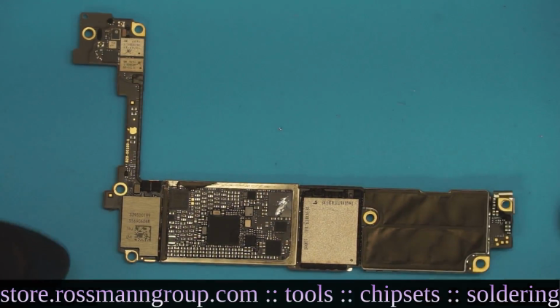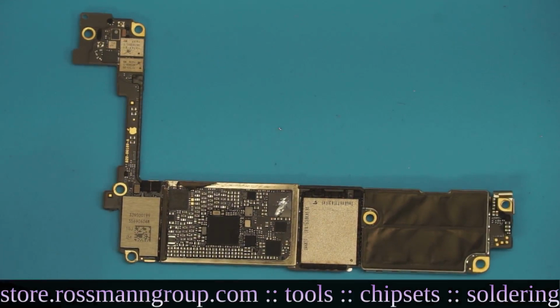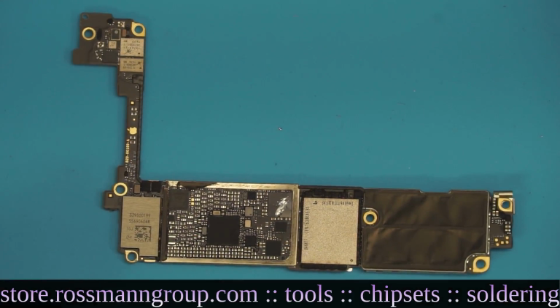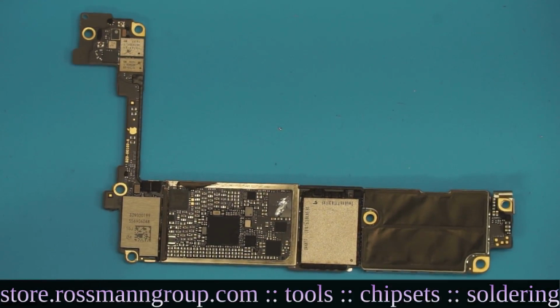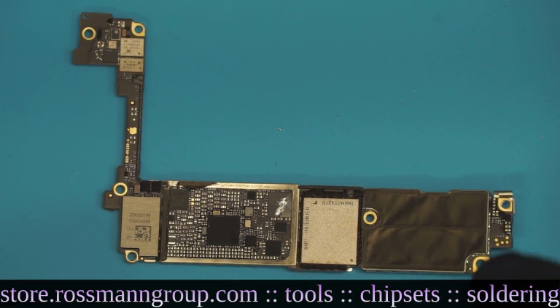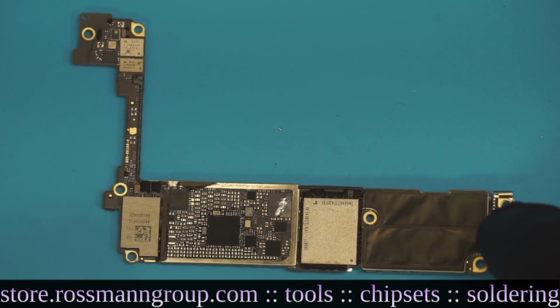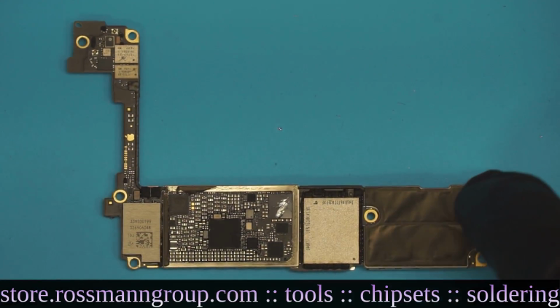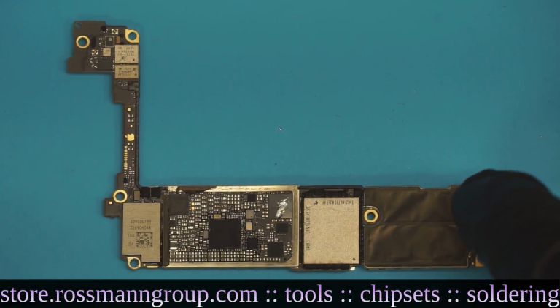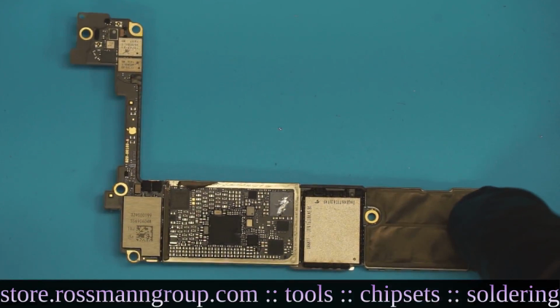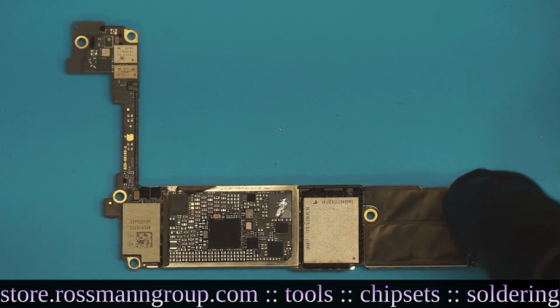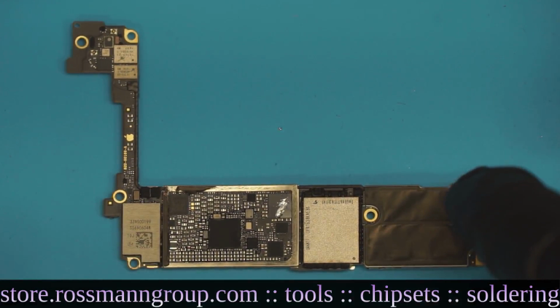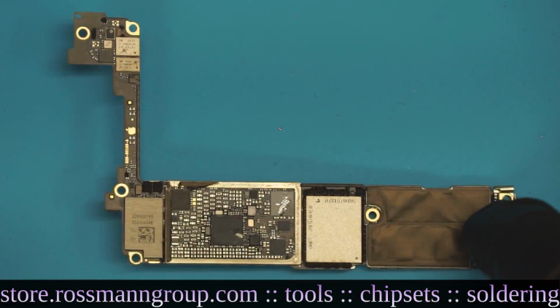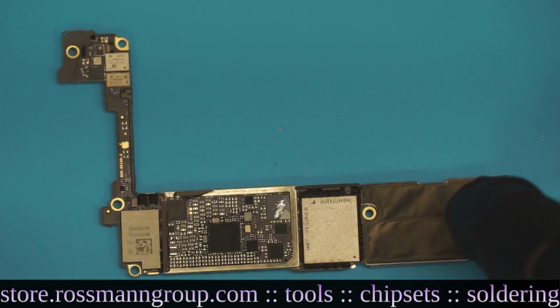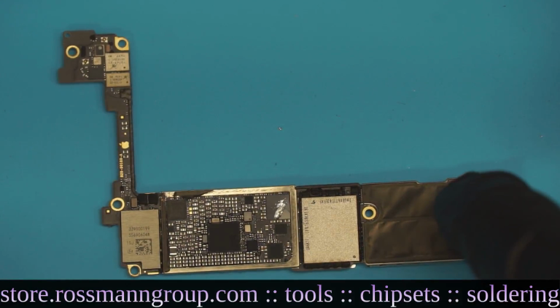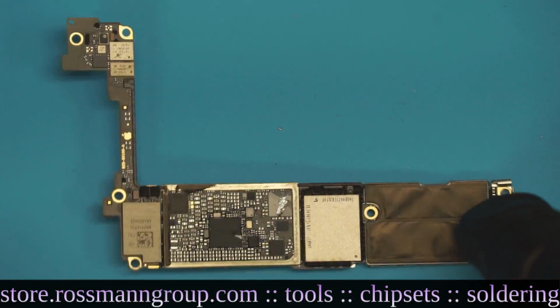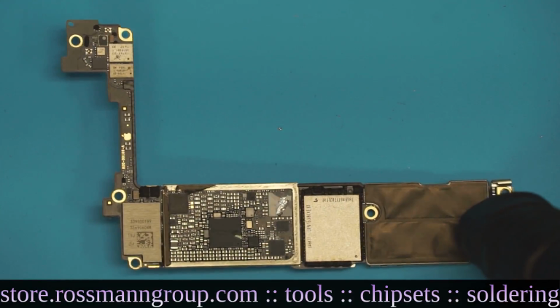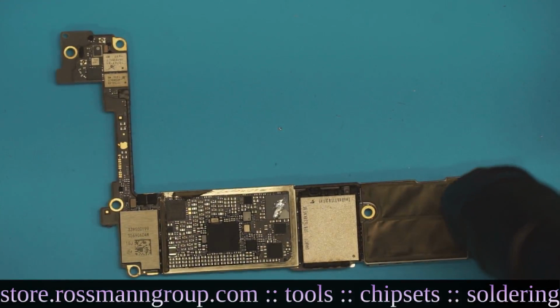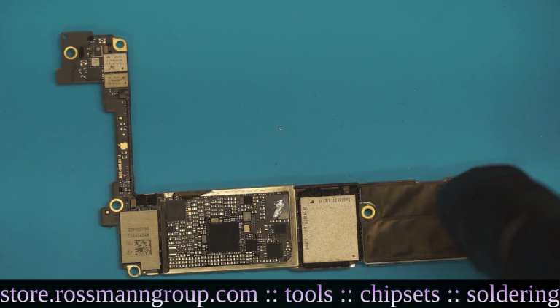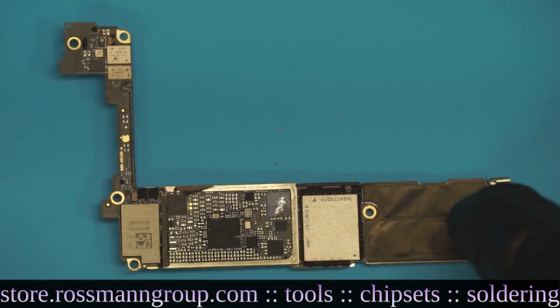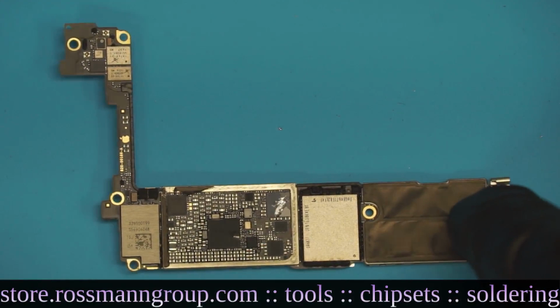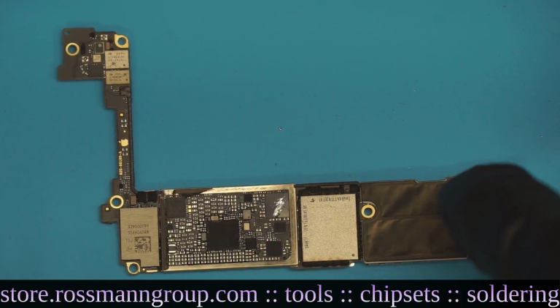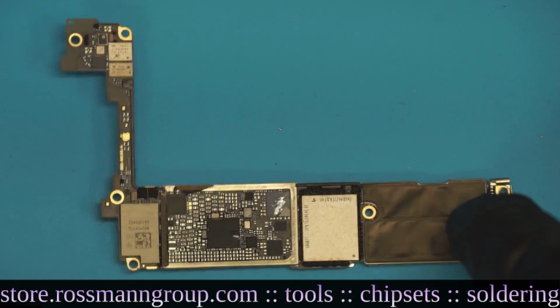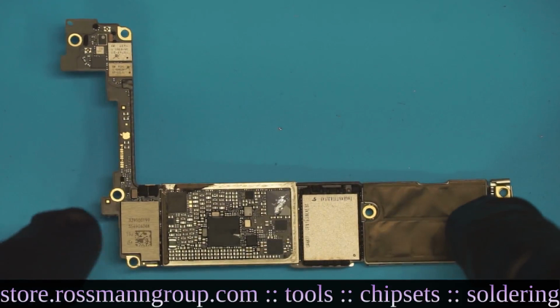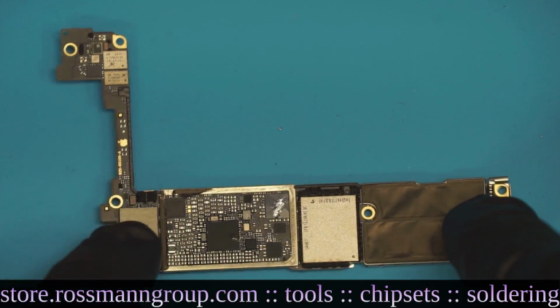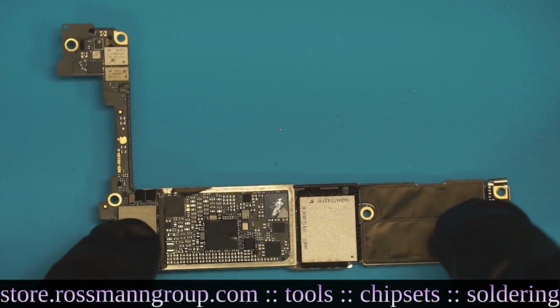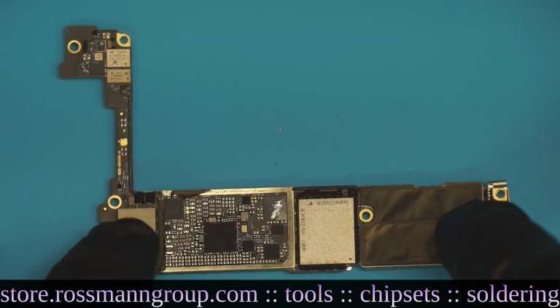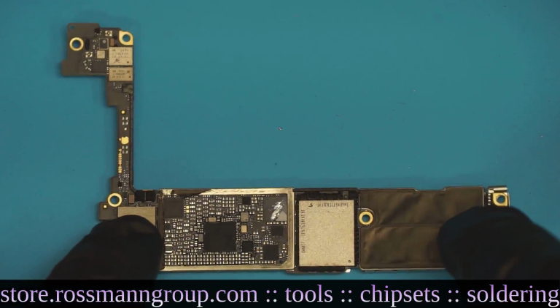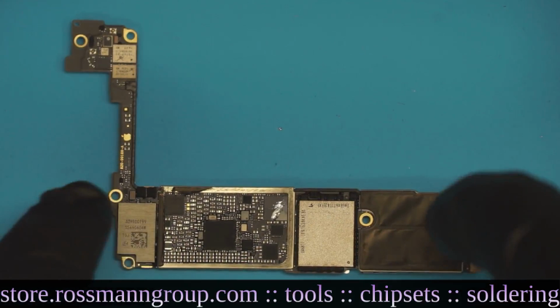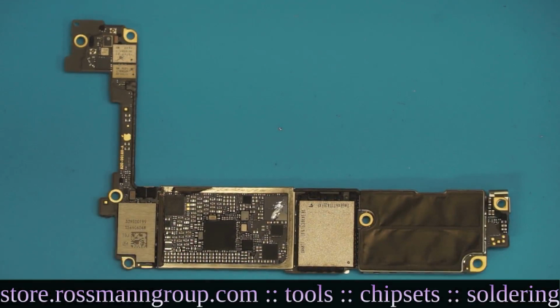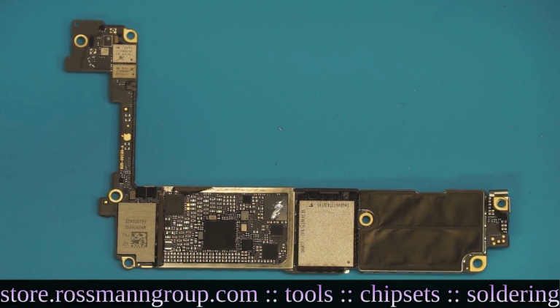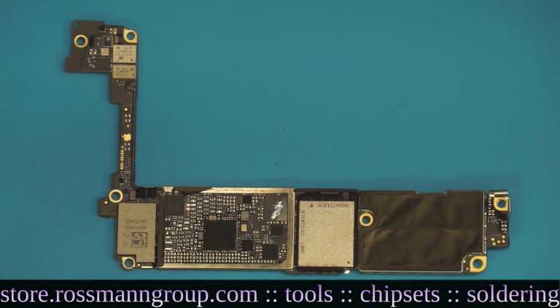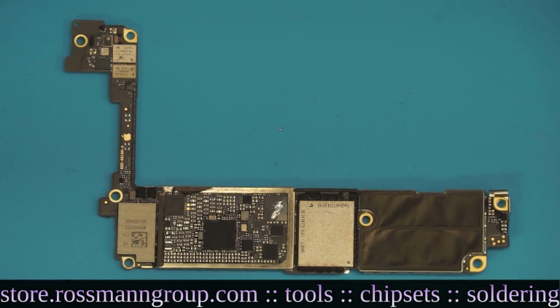If I put it on the desk, you'll be able to notice it. Look at that board.